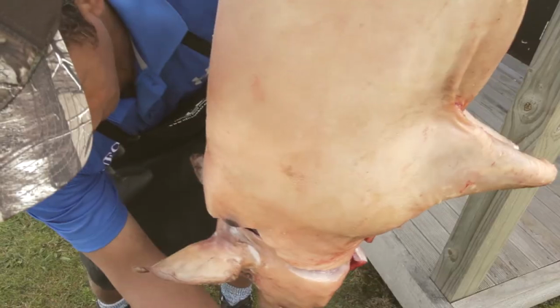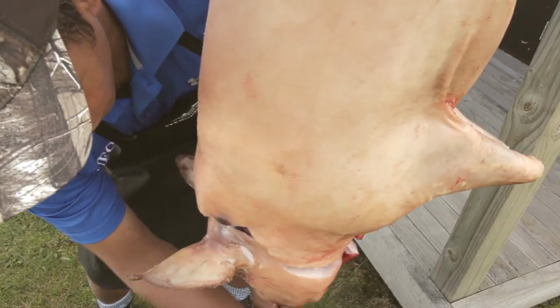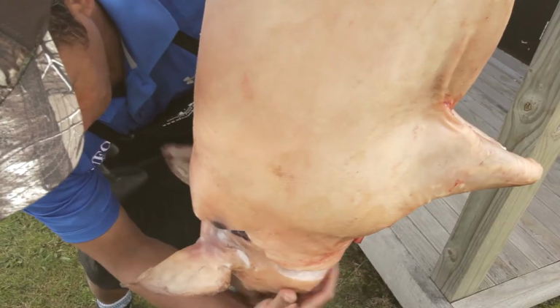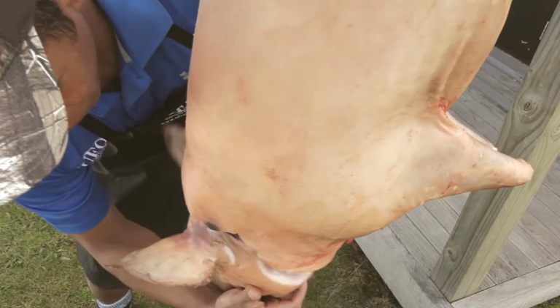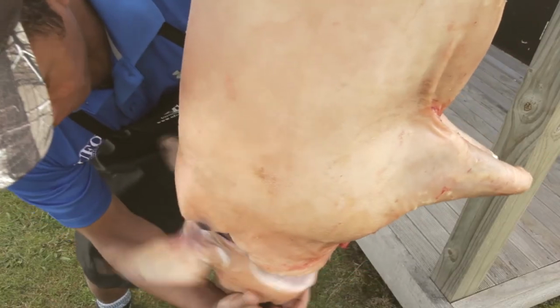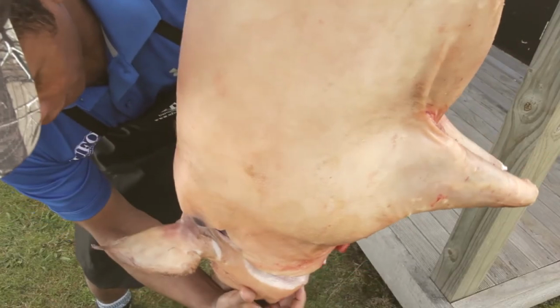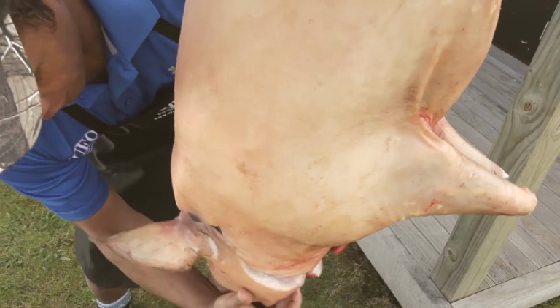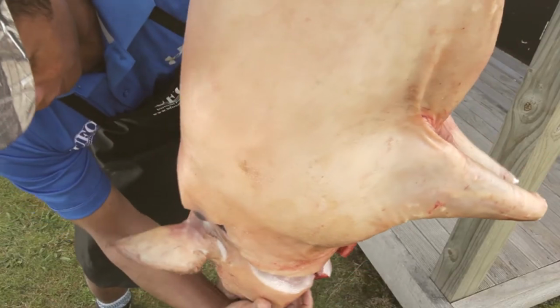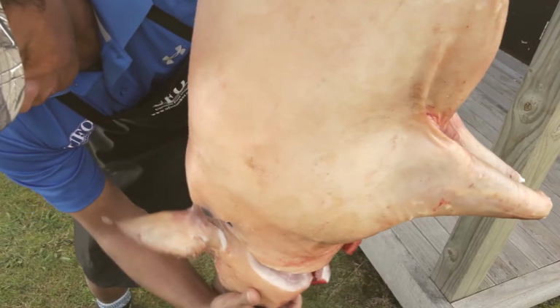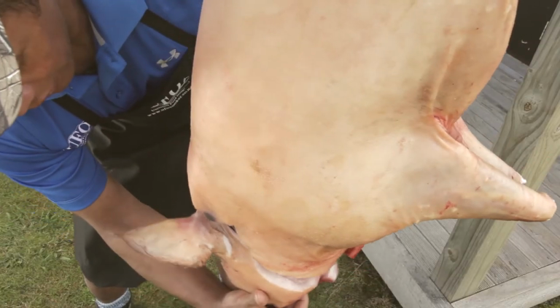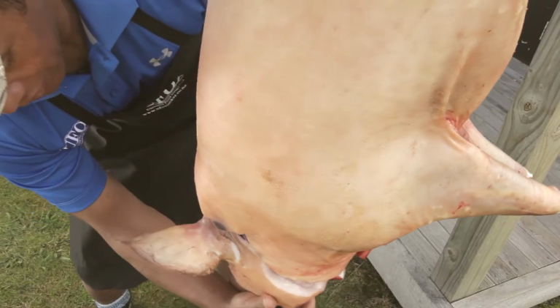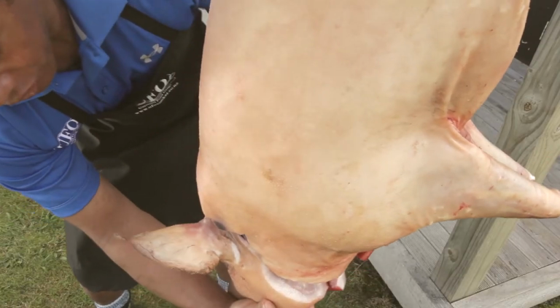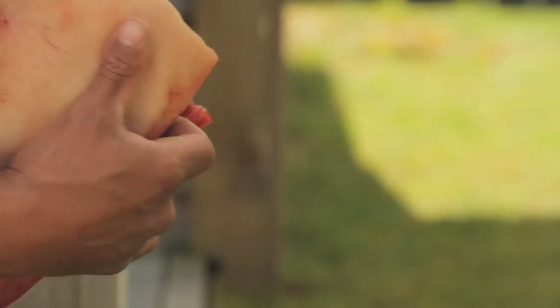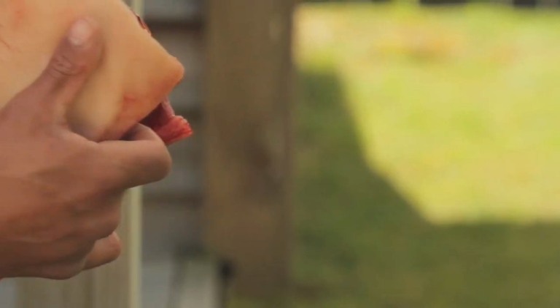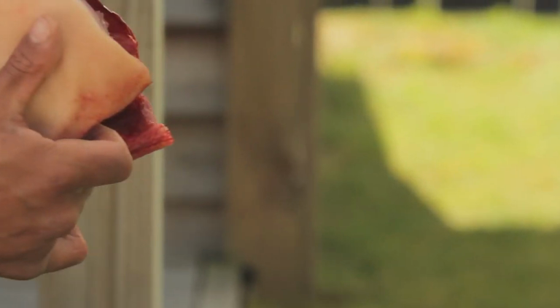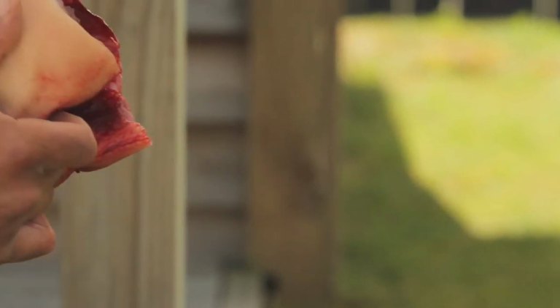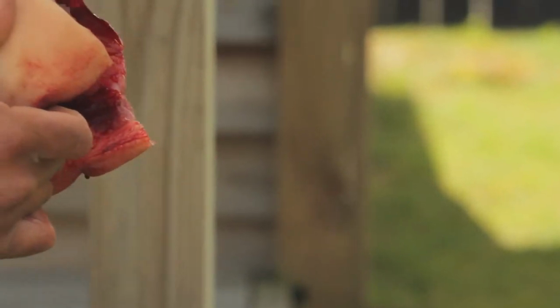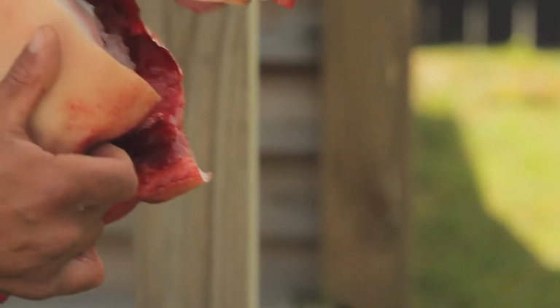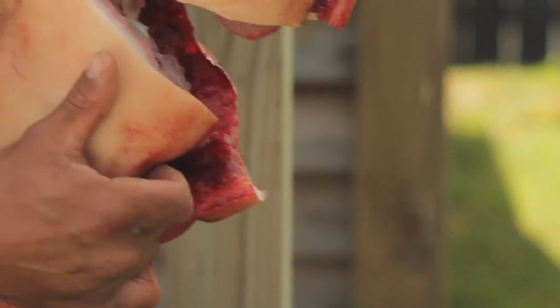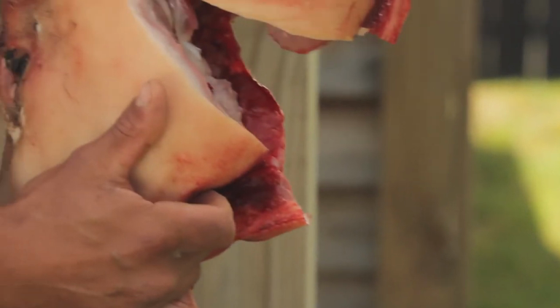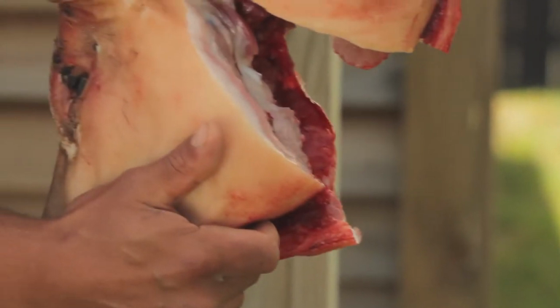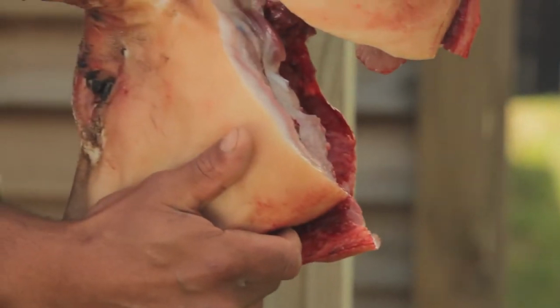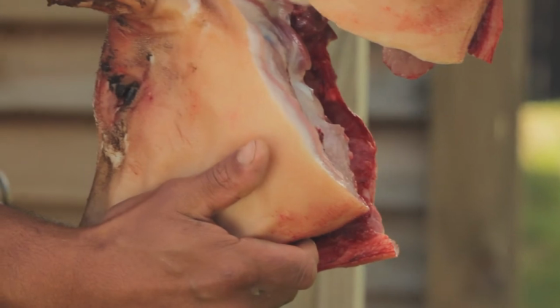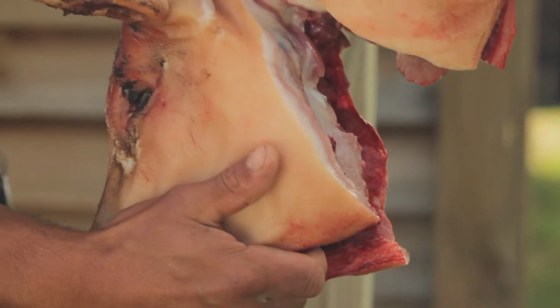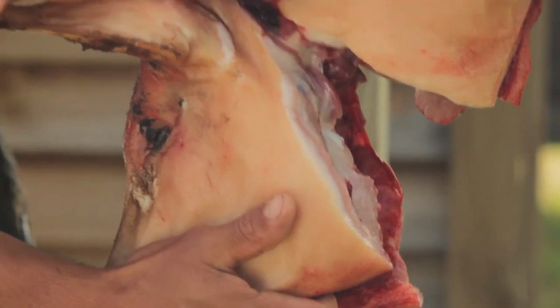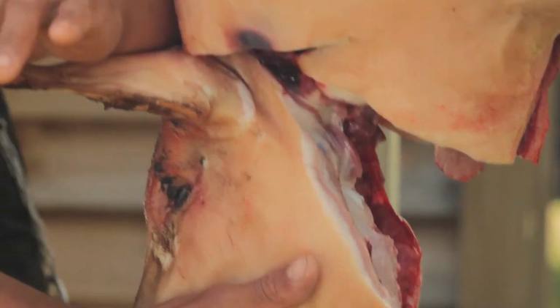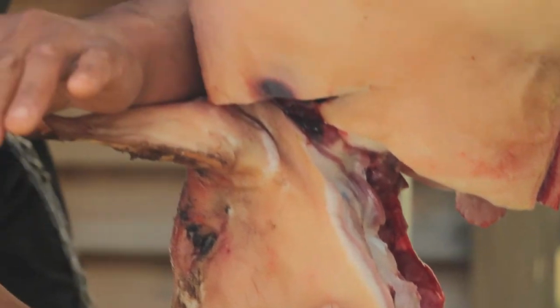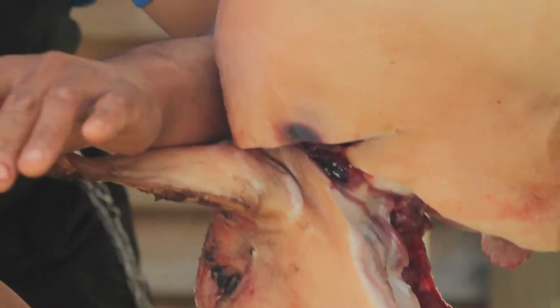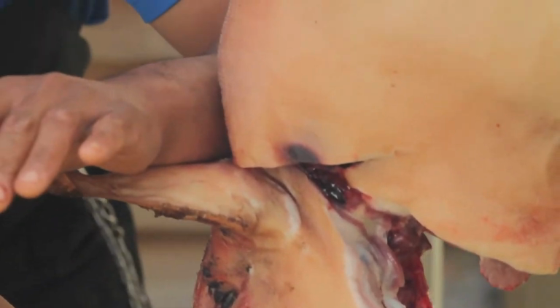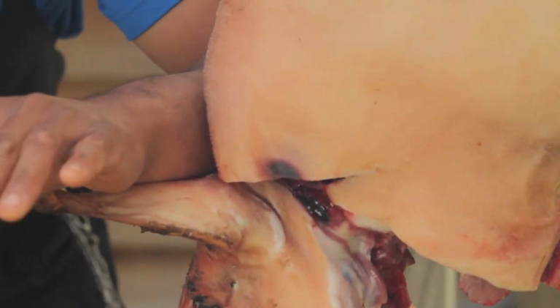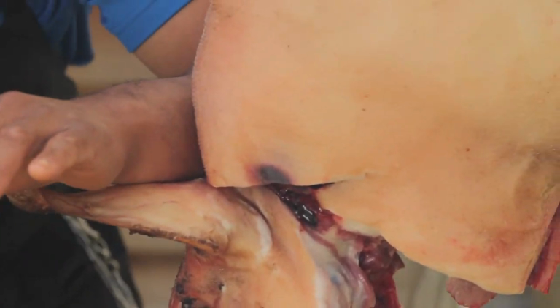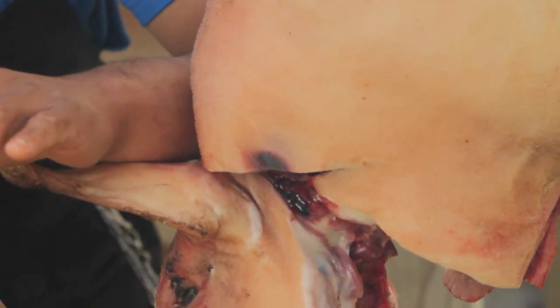Next we're going to grab over here, under the jaw. Put your arm behind the ears, and we're going to crack.